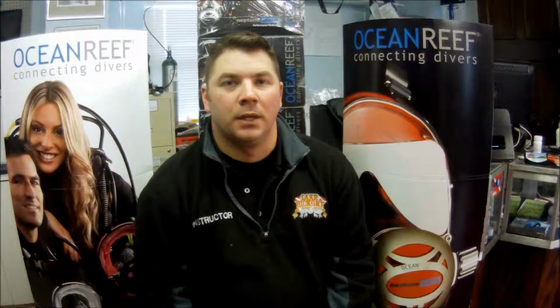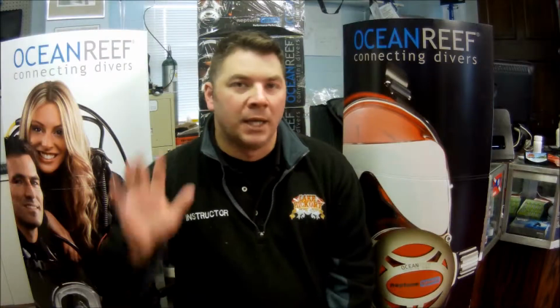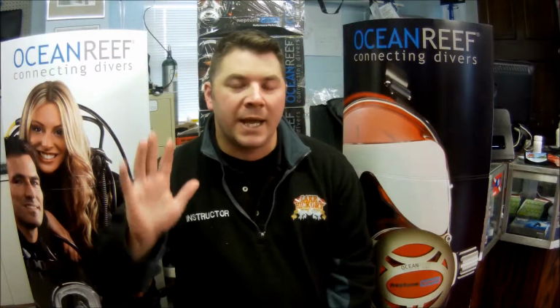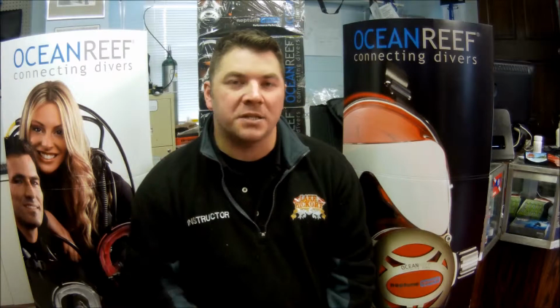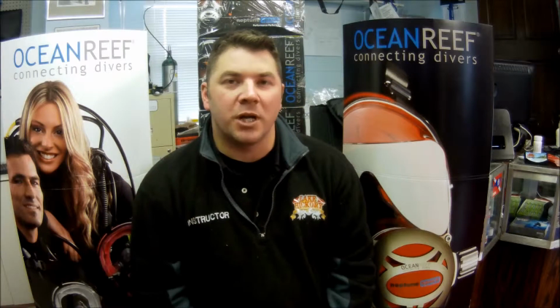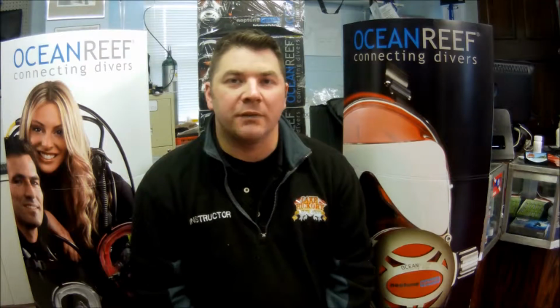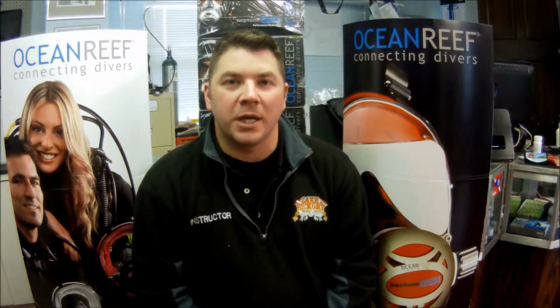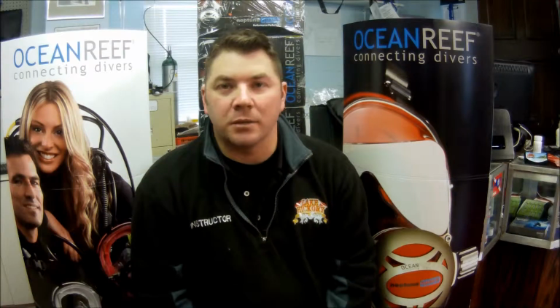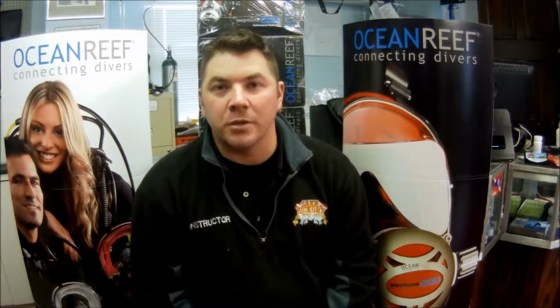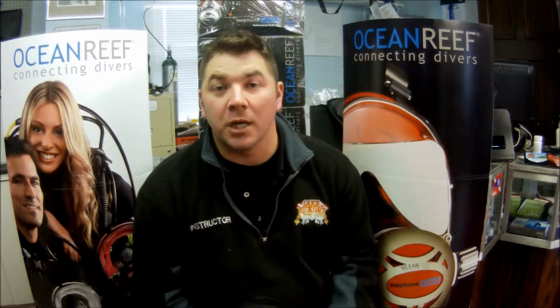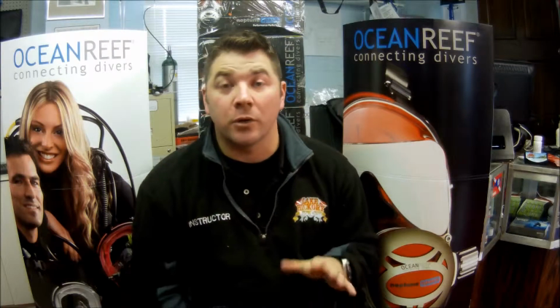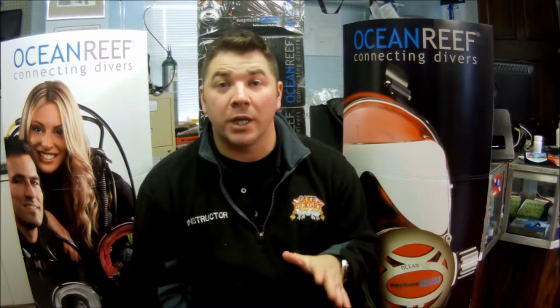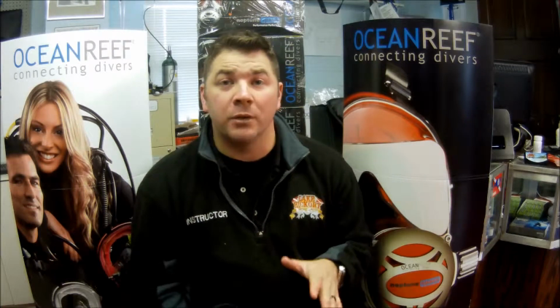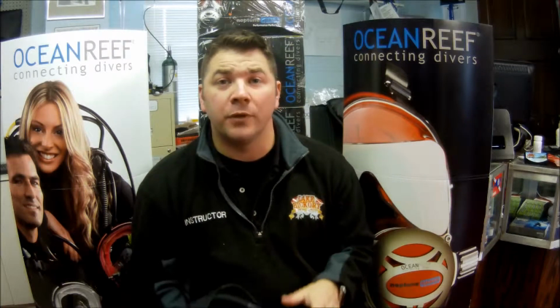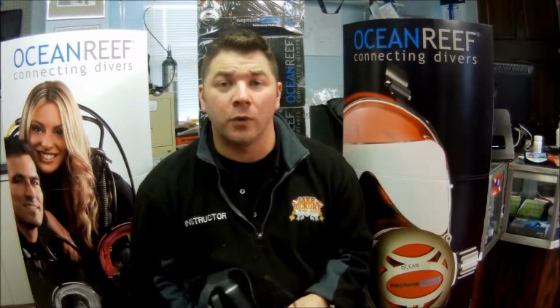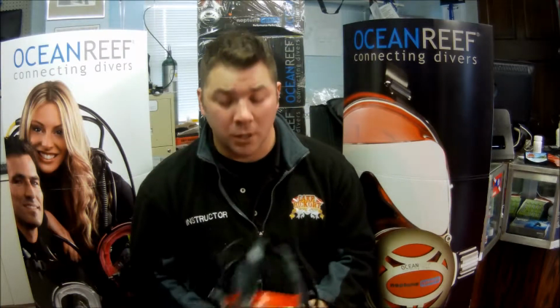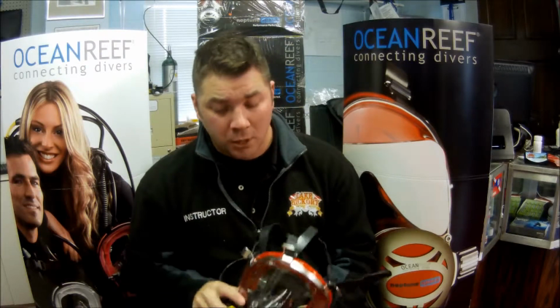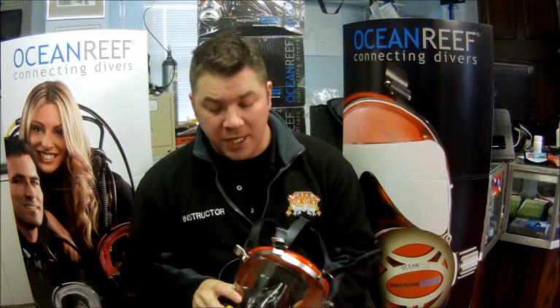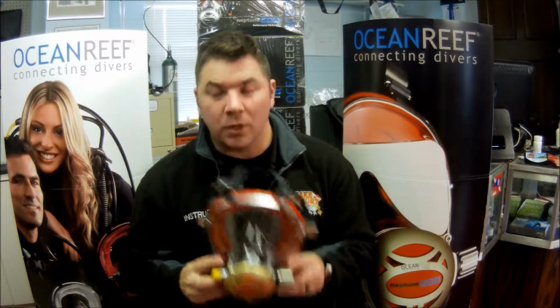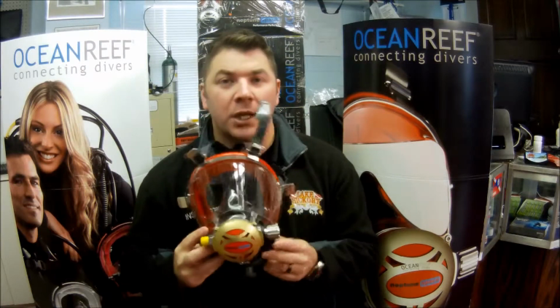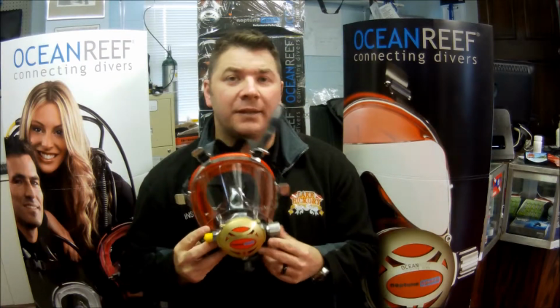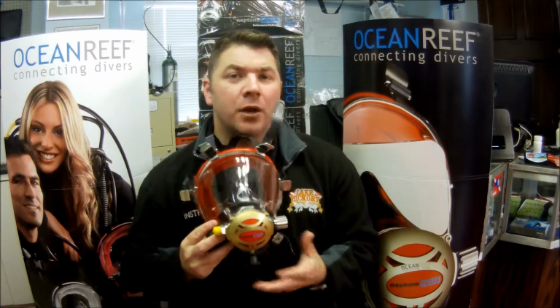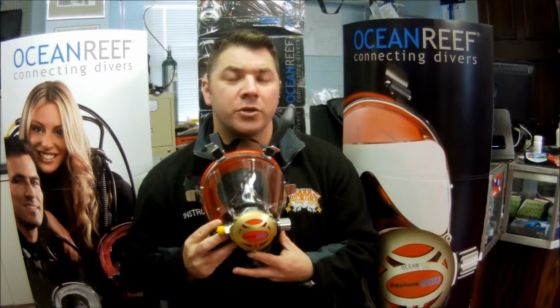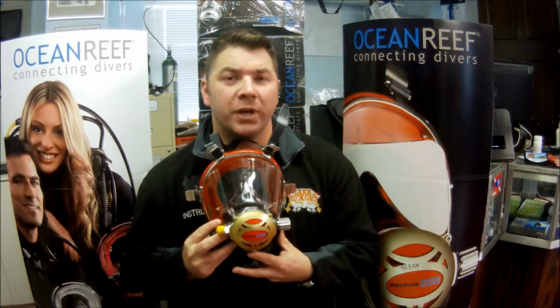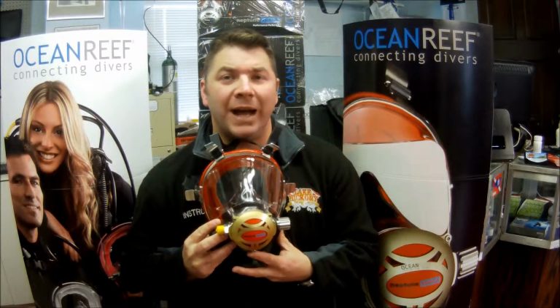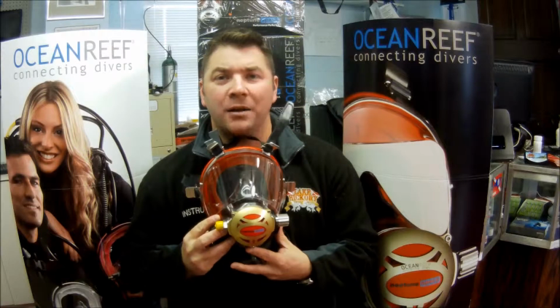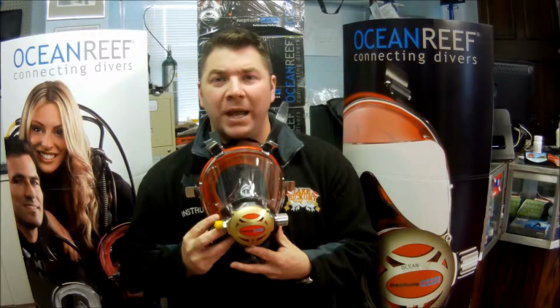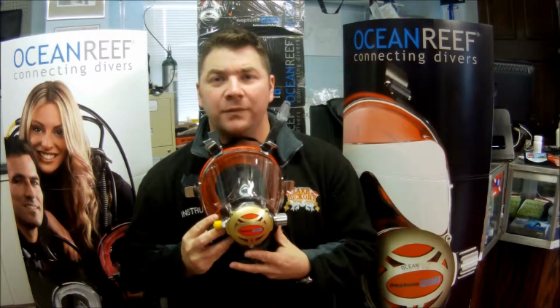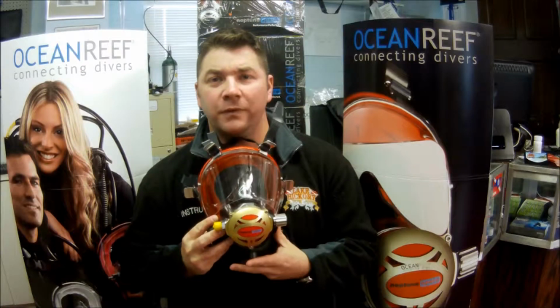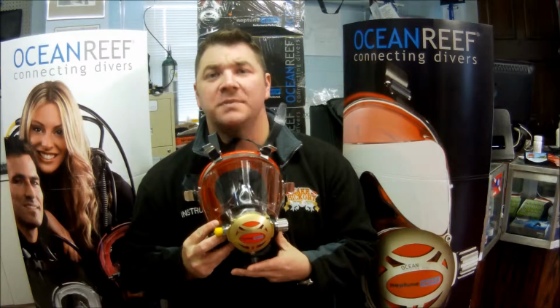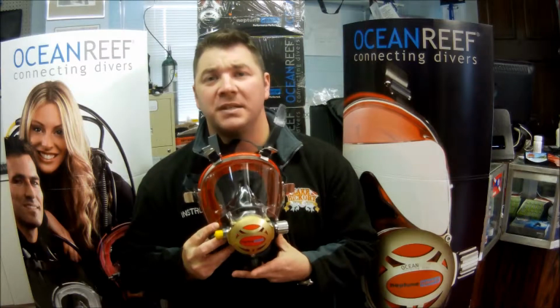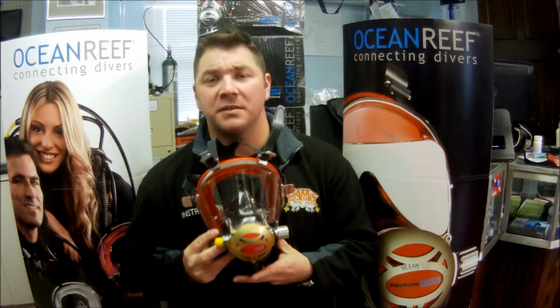Hey guys, it's Brian again from Lake Dicker Scuba. I've got another quick gear review for you. Today we're going to look at the Ocean Reef Iron Mask full face mask system.